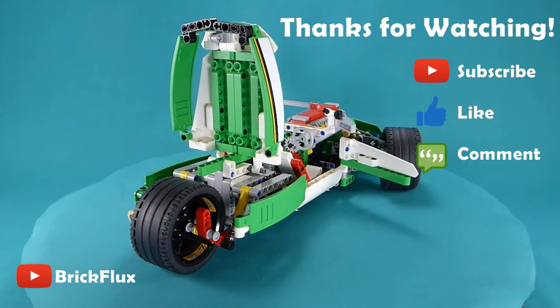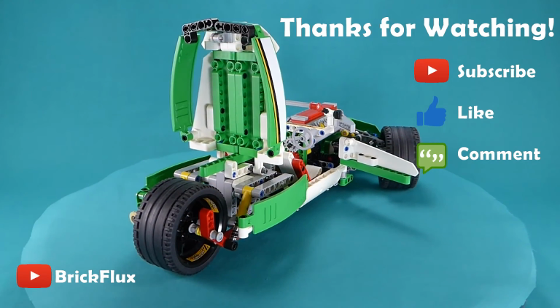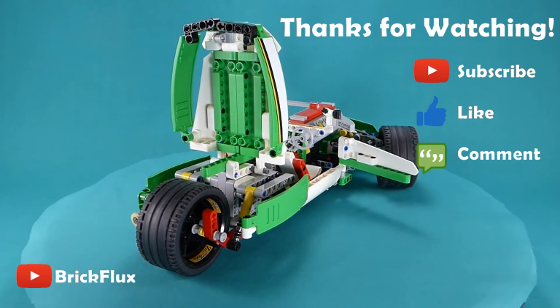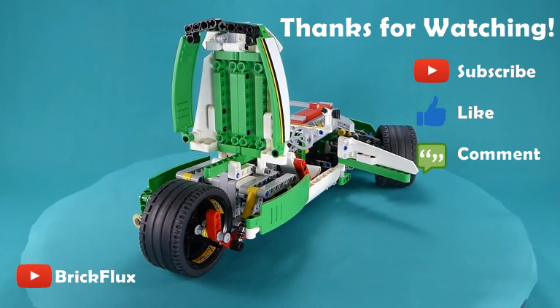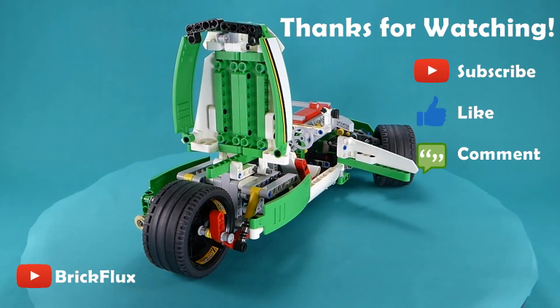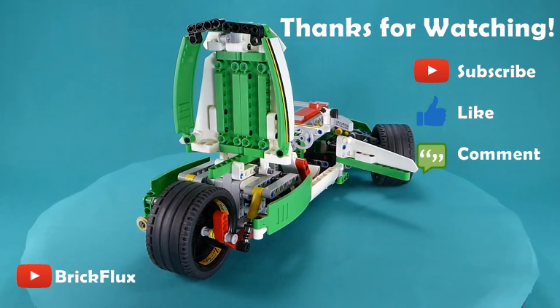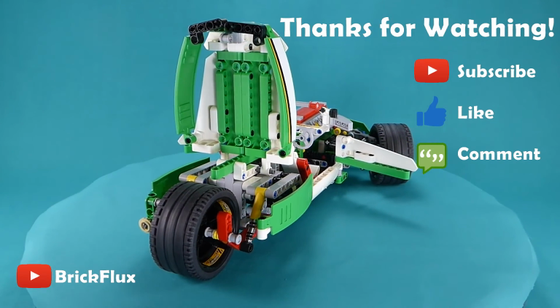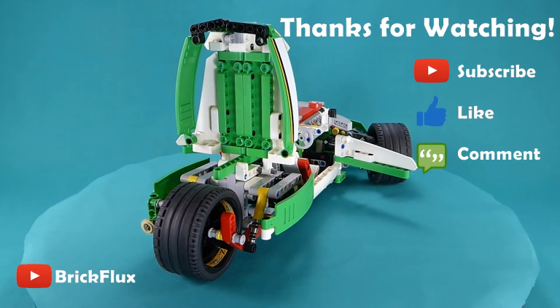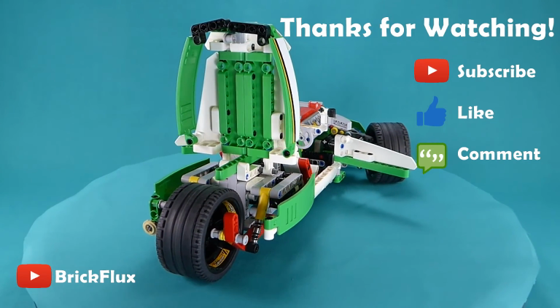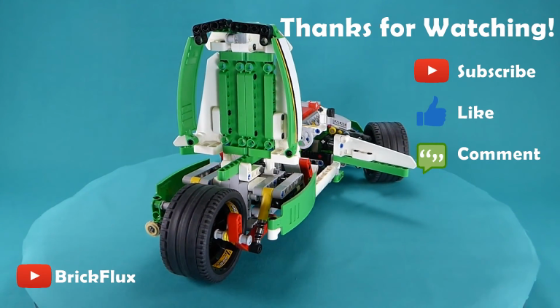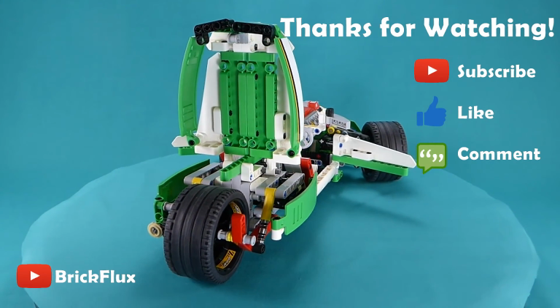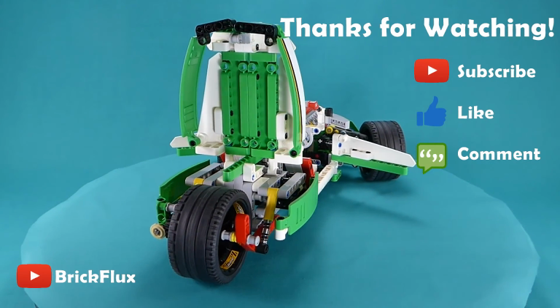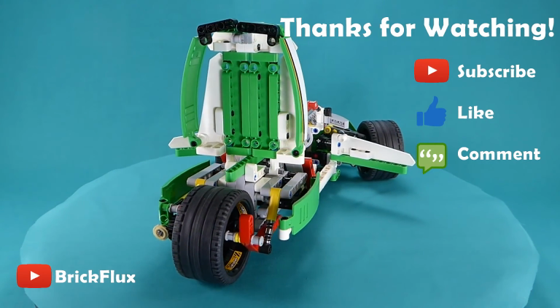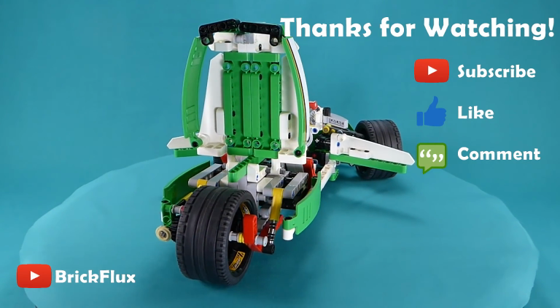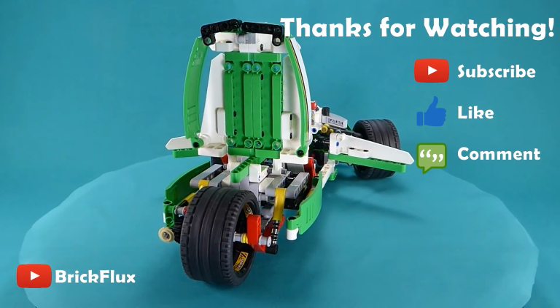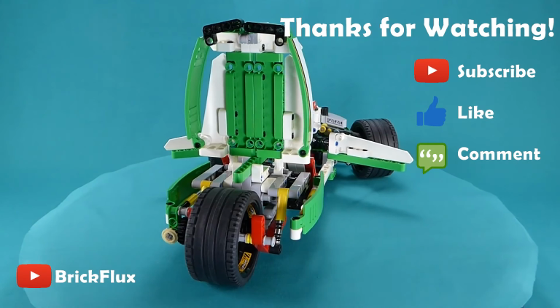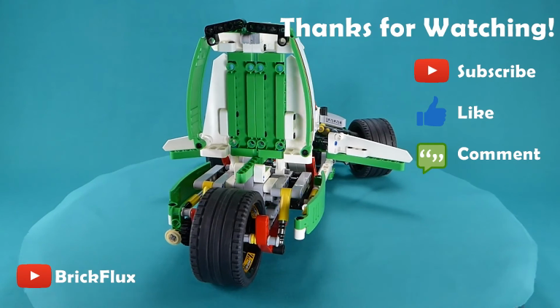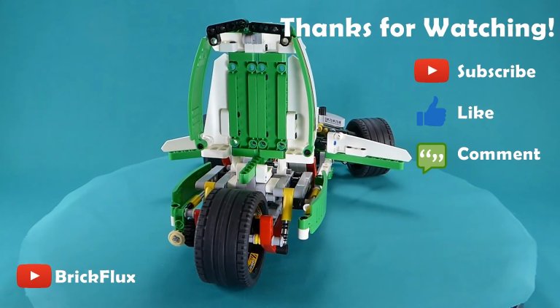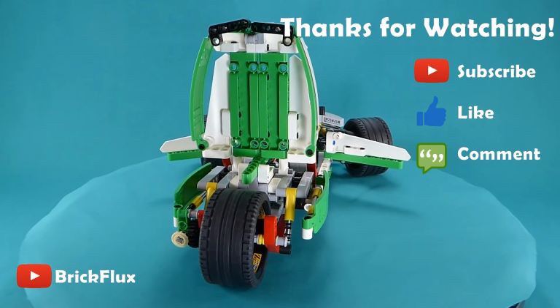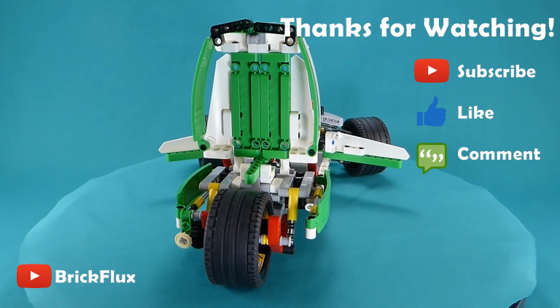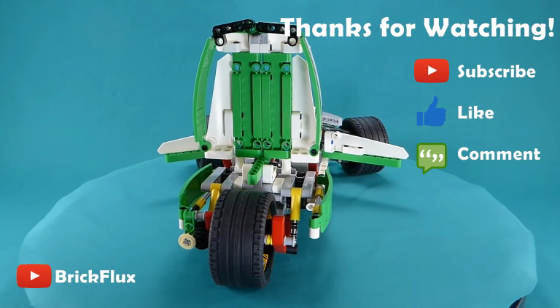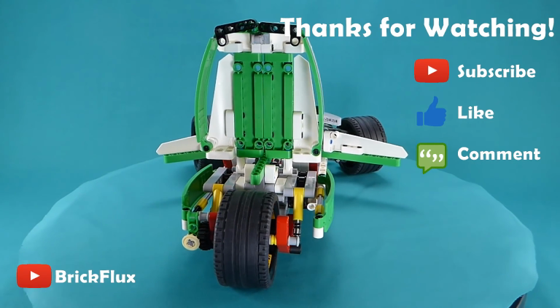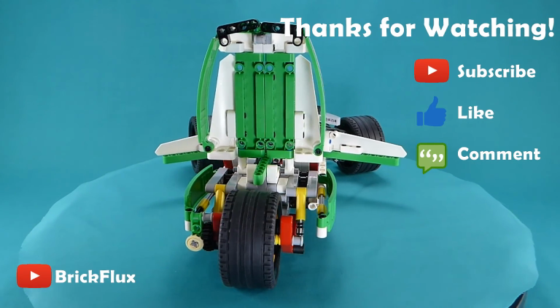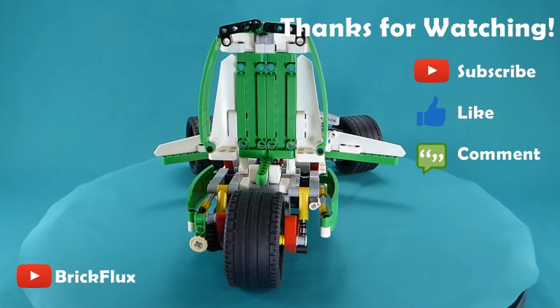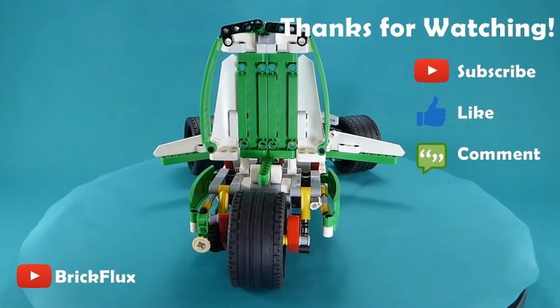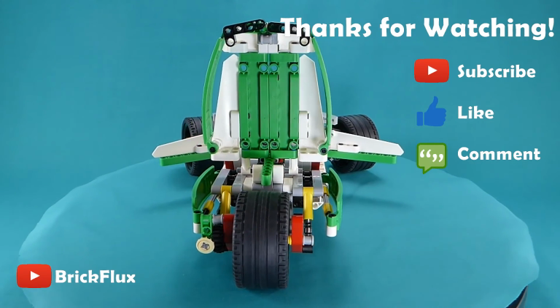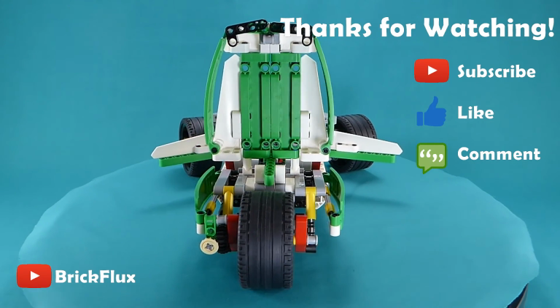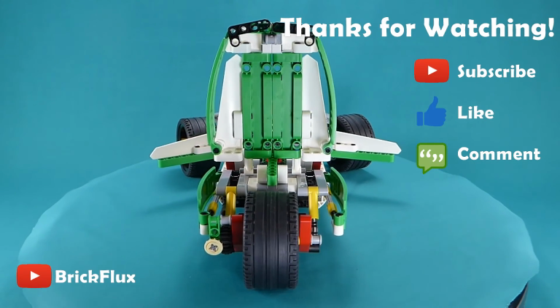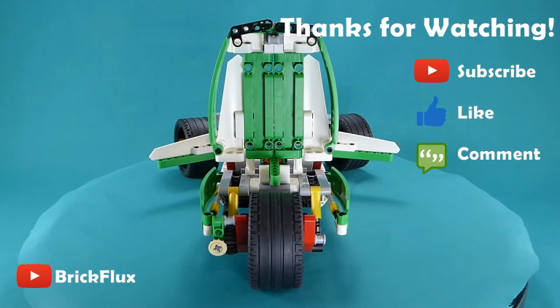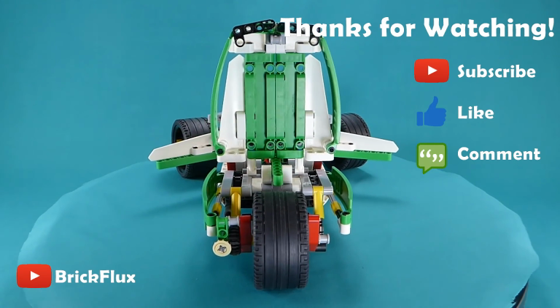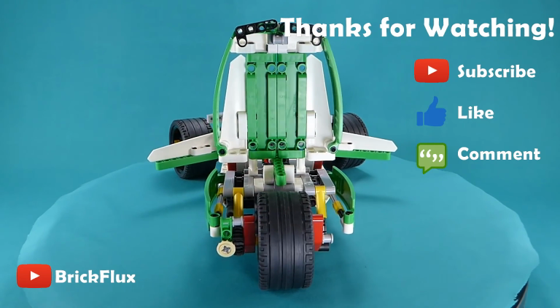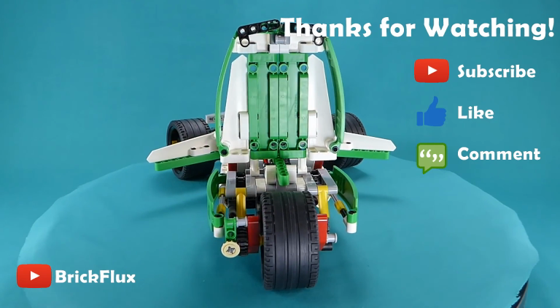If you want to see more models make sure you subscribe to my channel, and I'll see you next time.